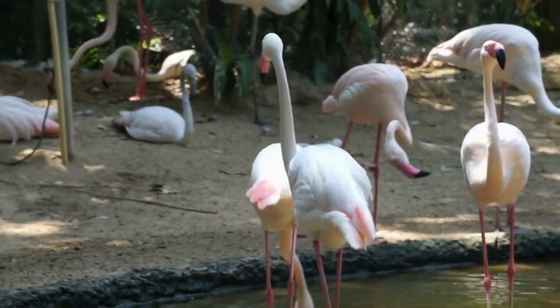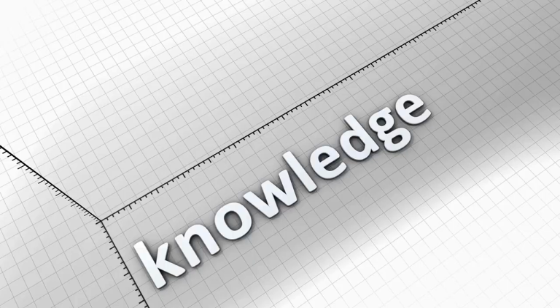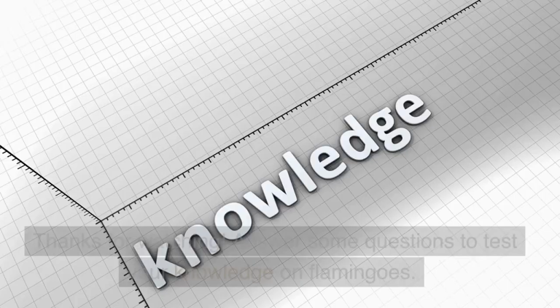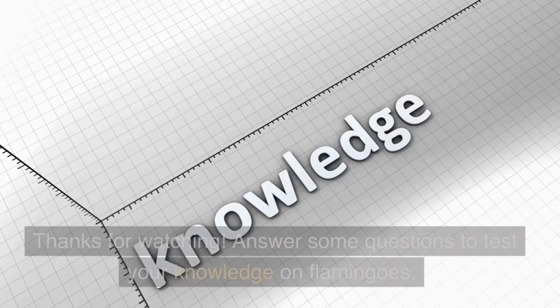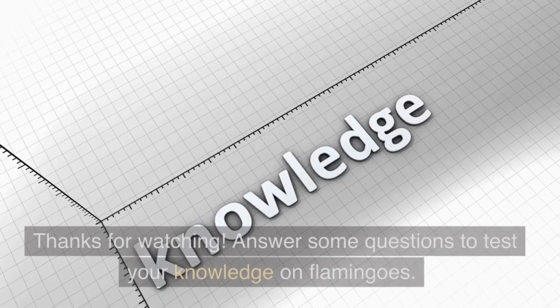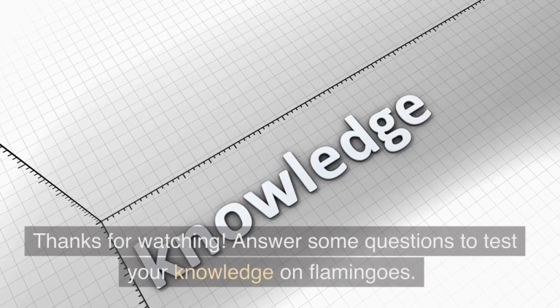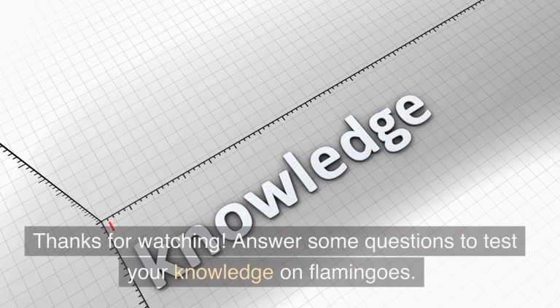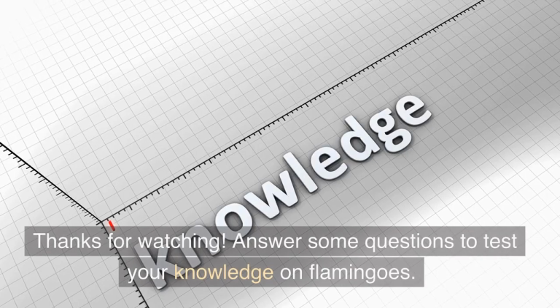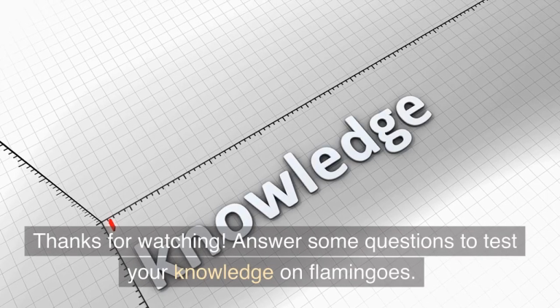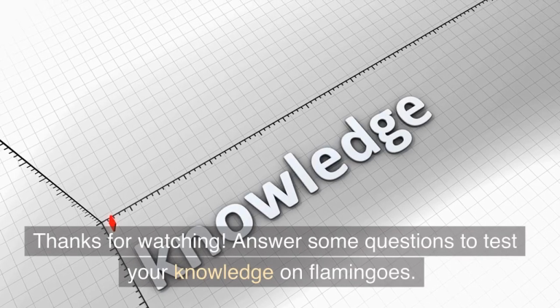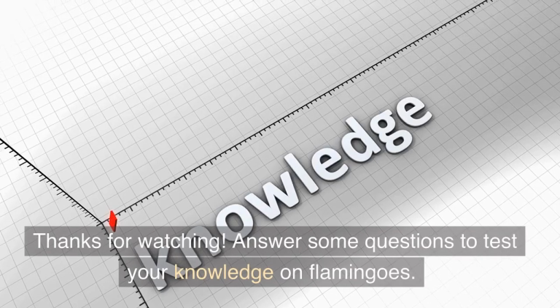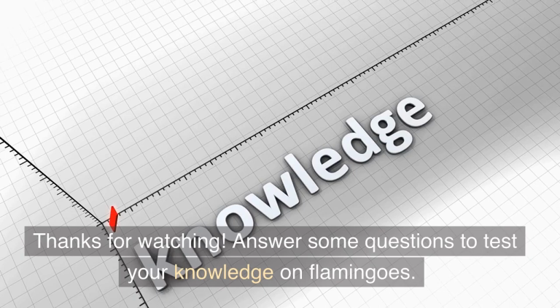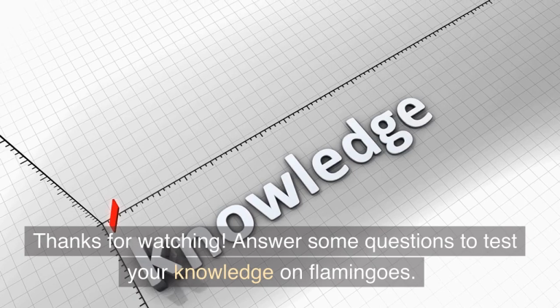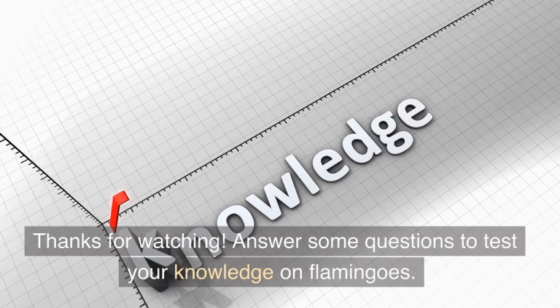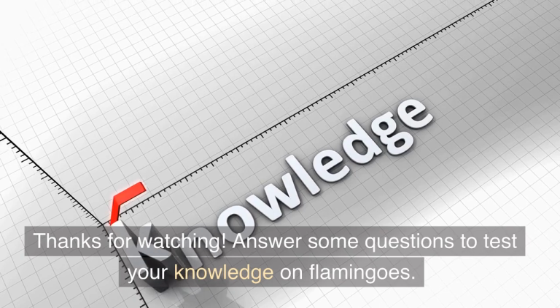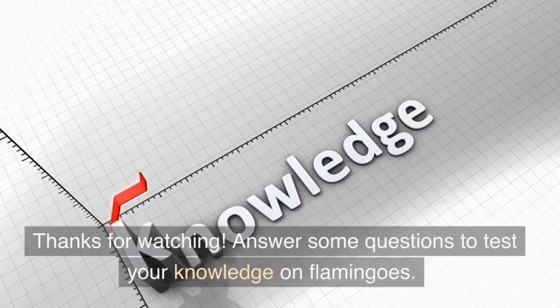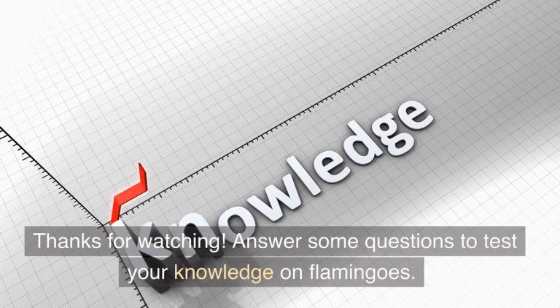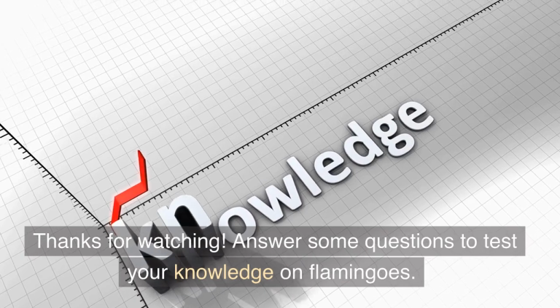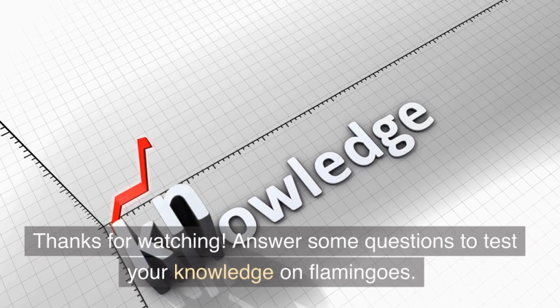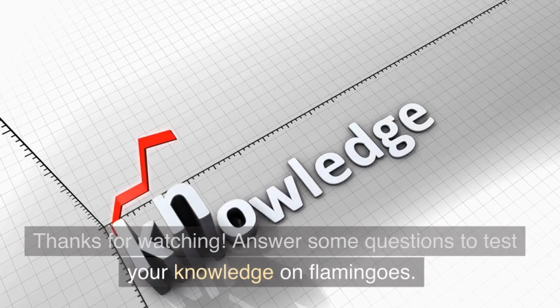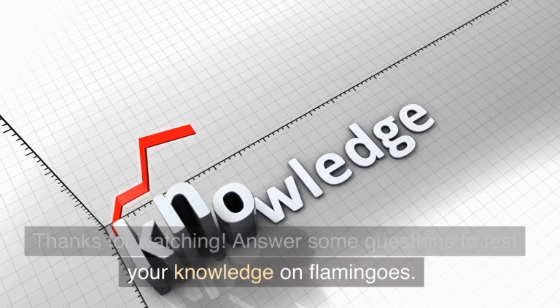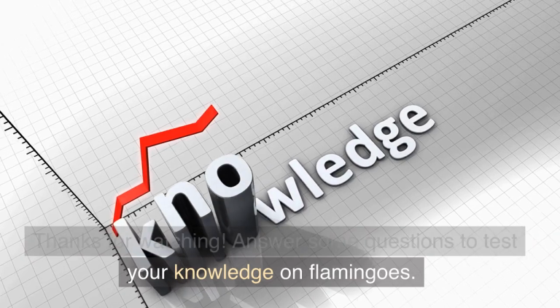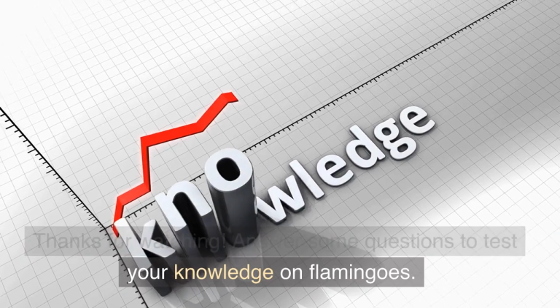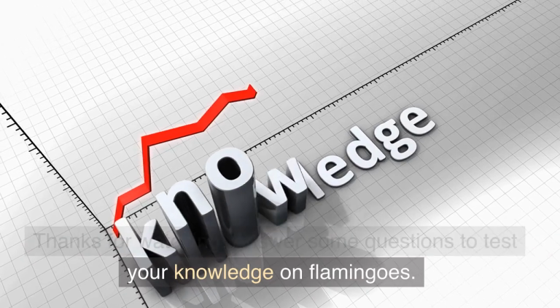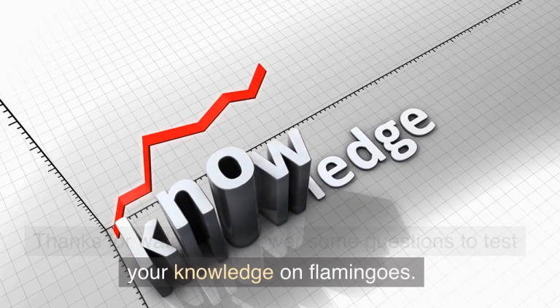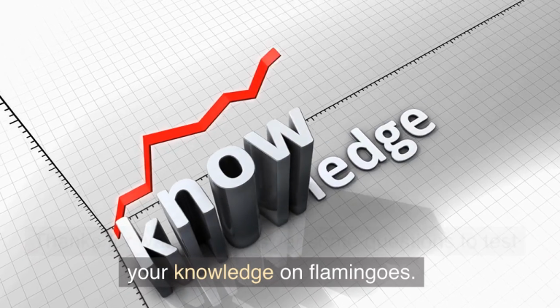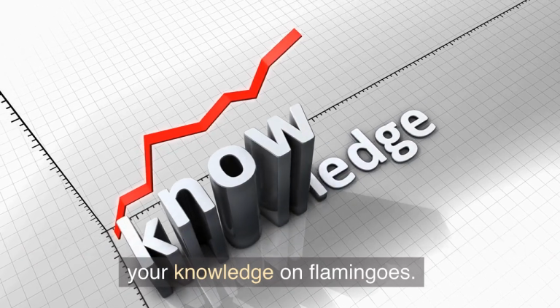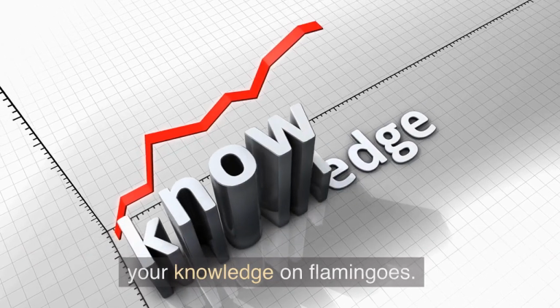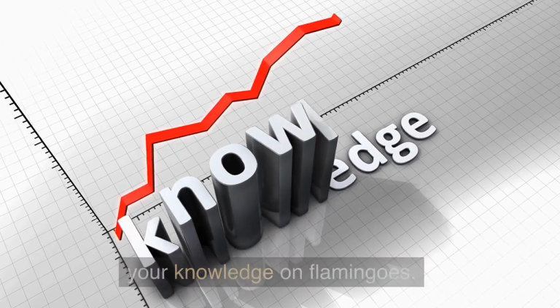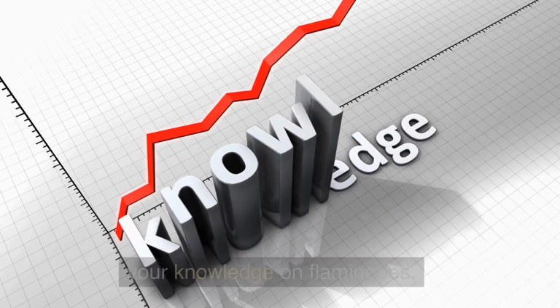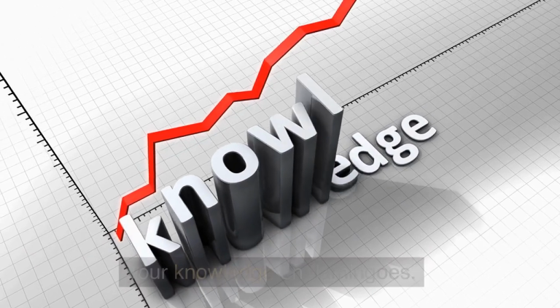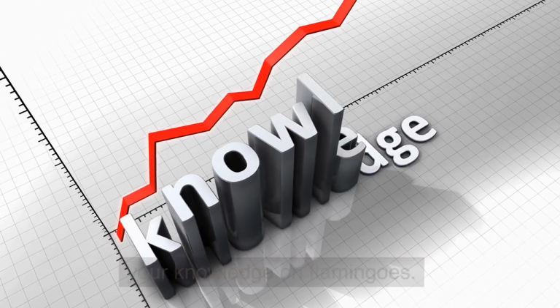Thanks for watching. Answer some questions to test your knowledge on flamingos.